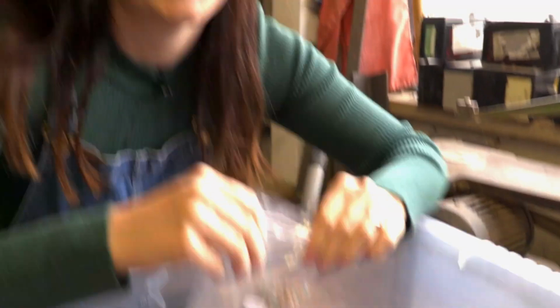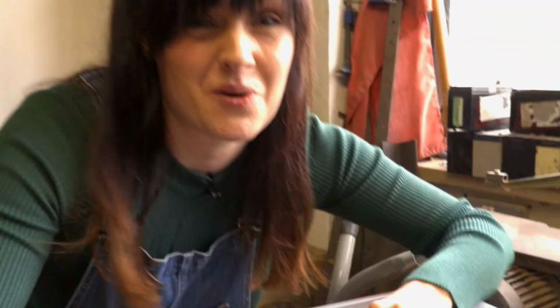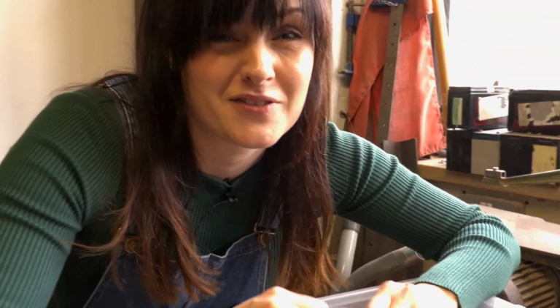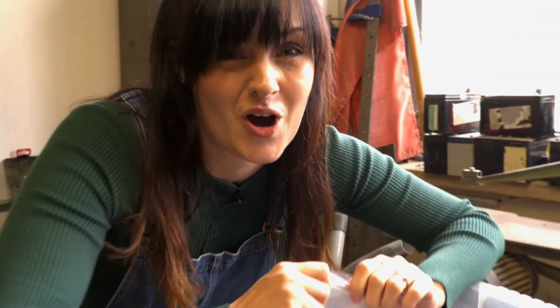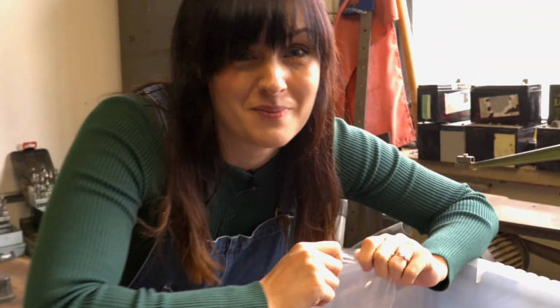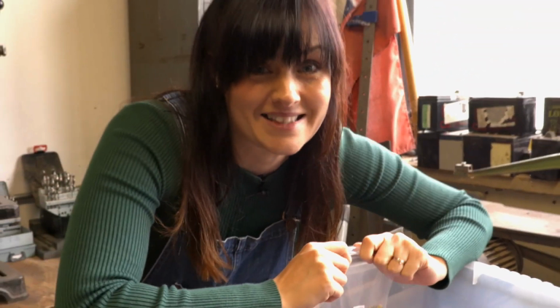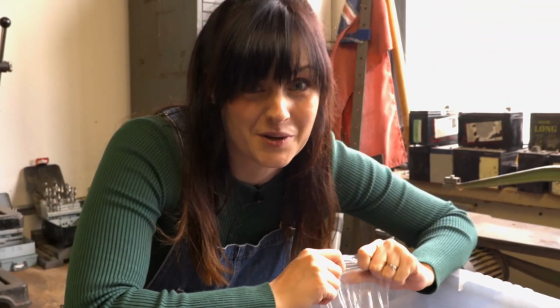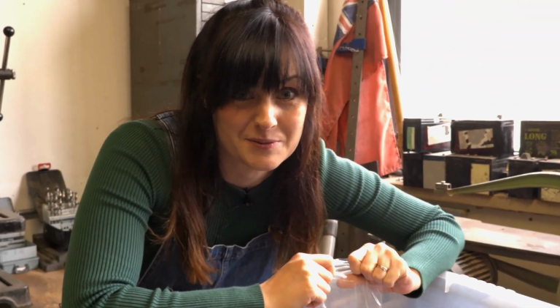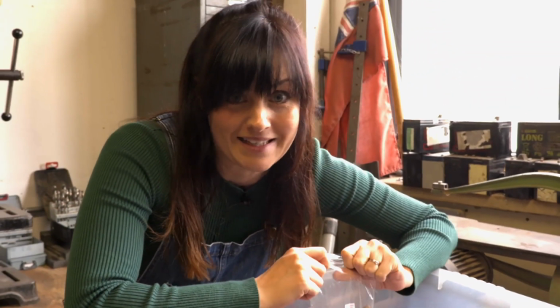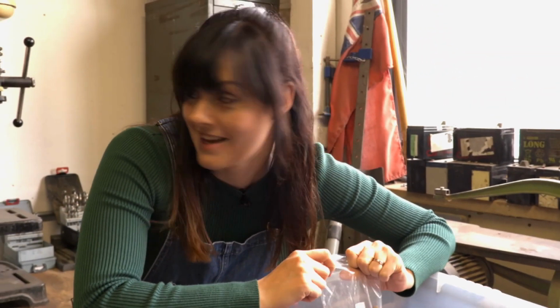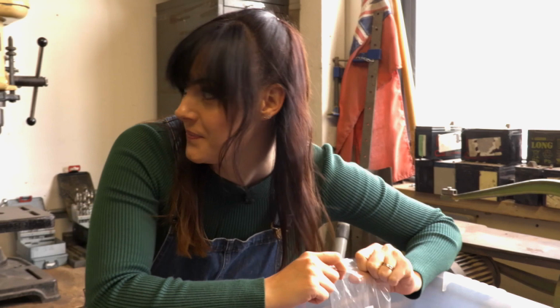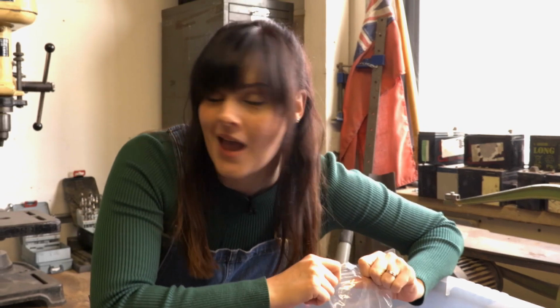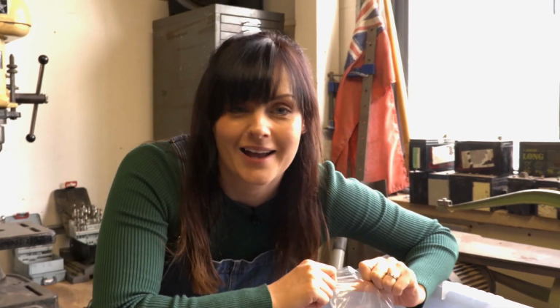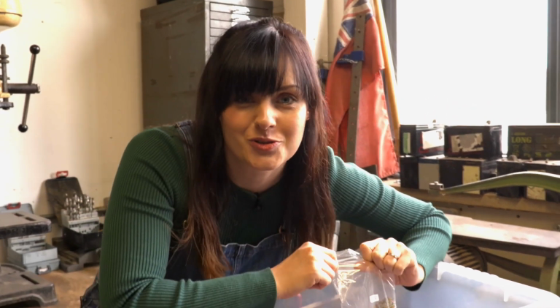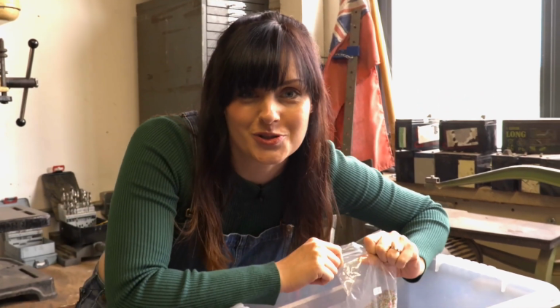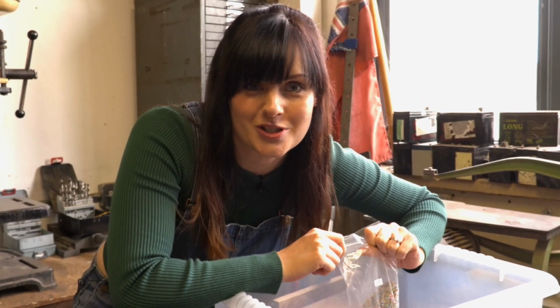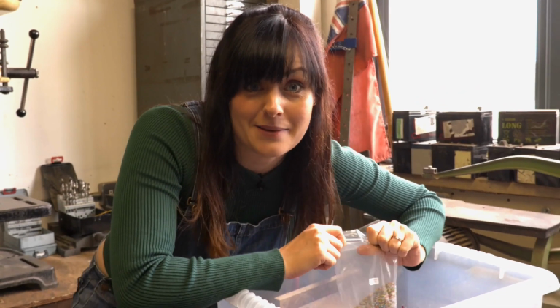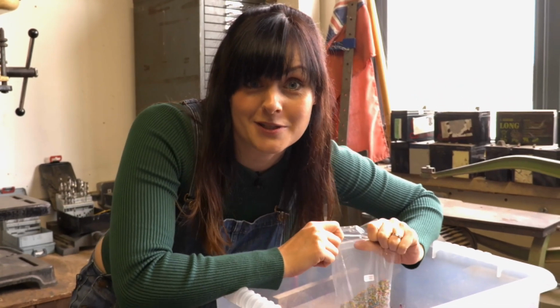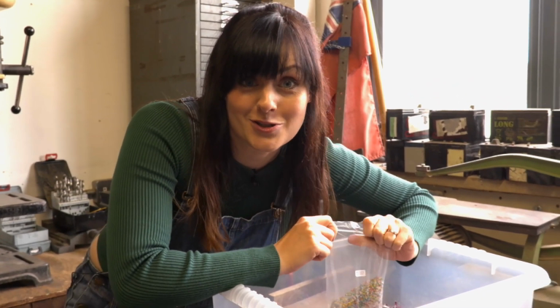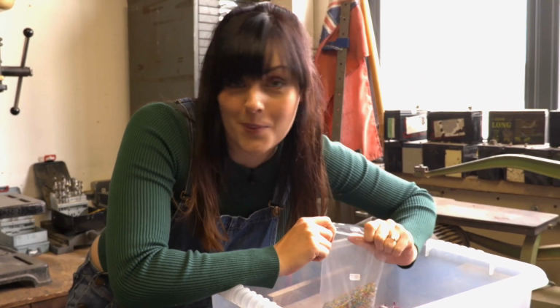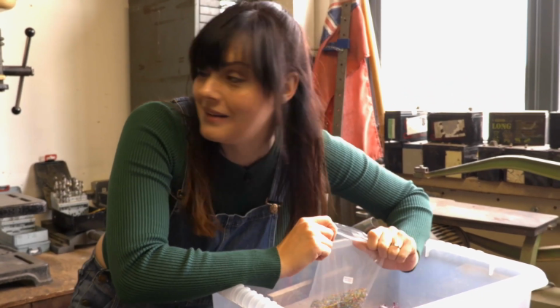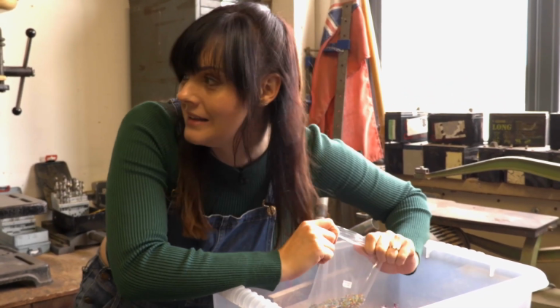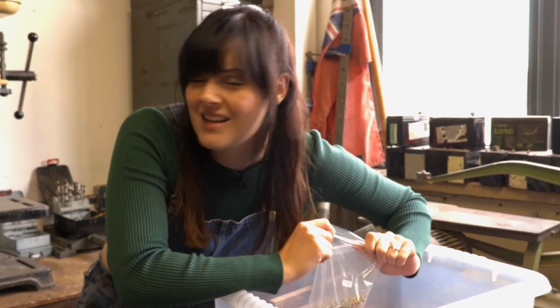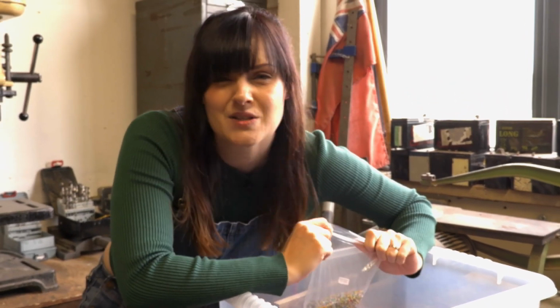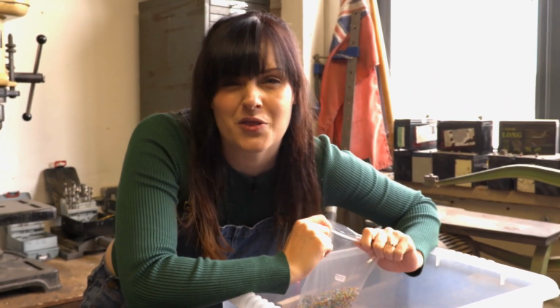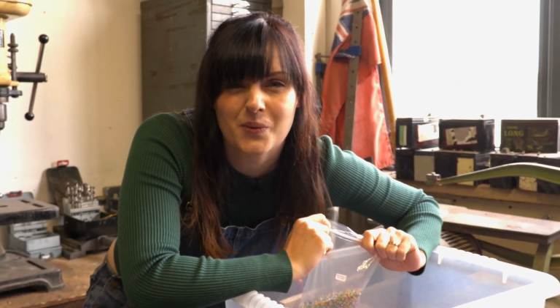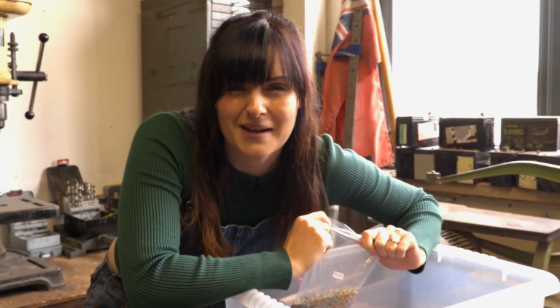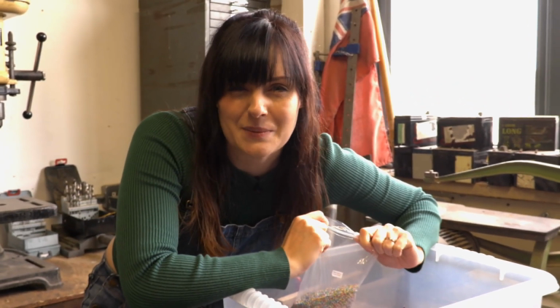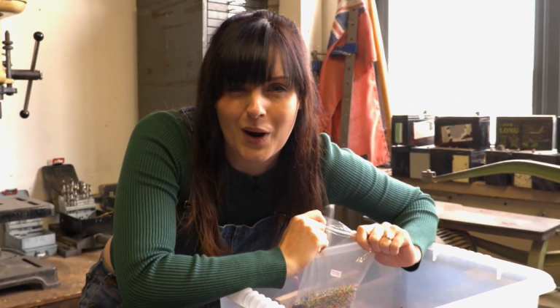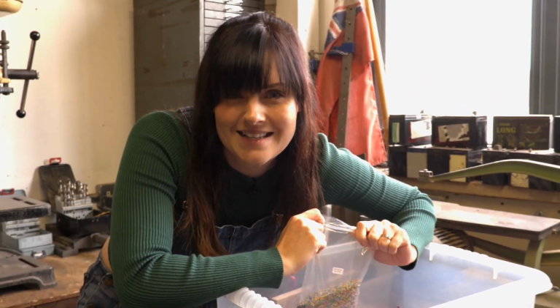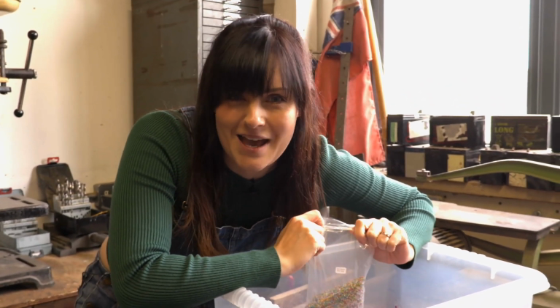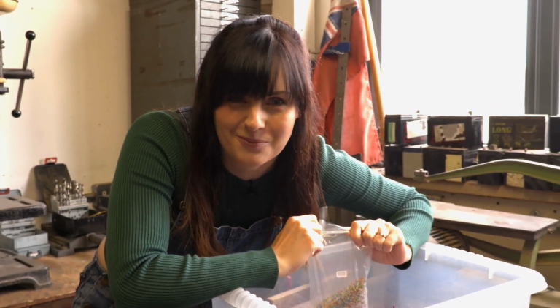I've started mixing up some glitter while Sean's just nipped to the shop, so I thought we might surprise him.